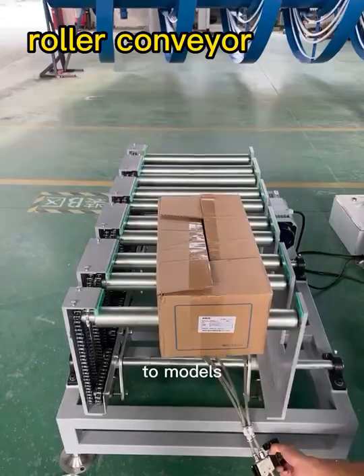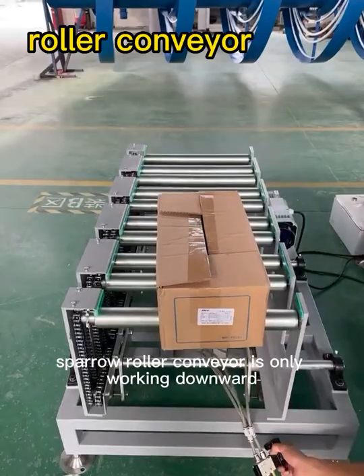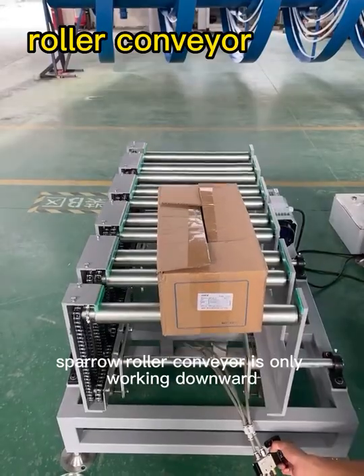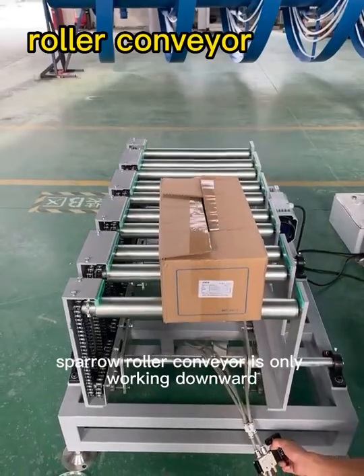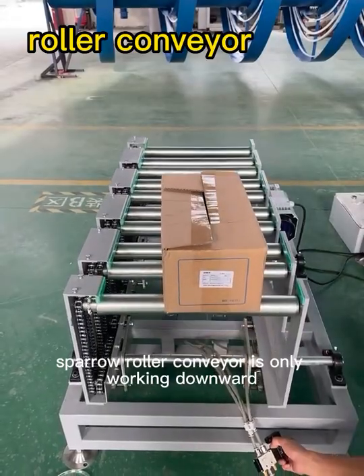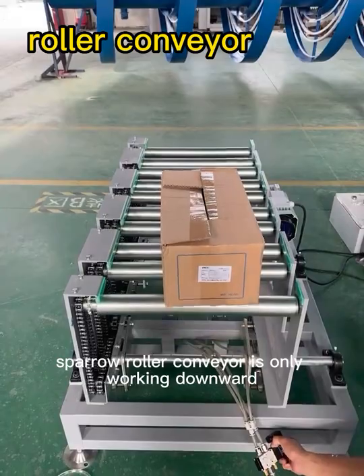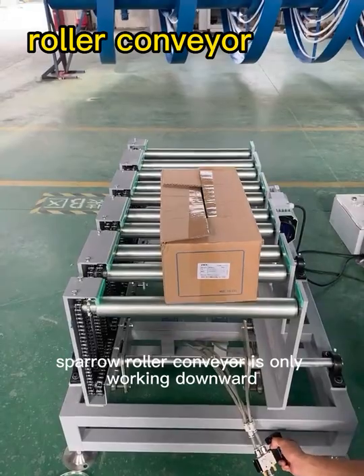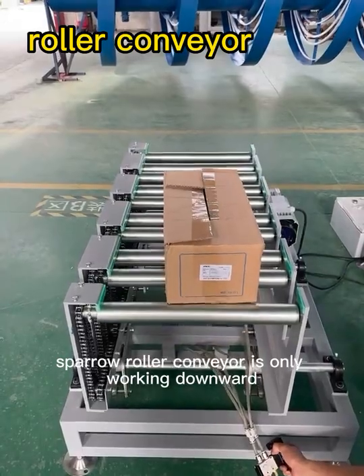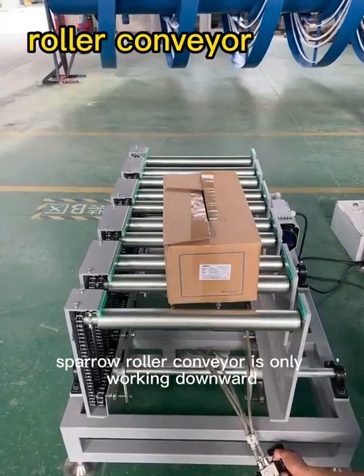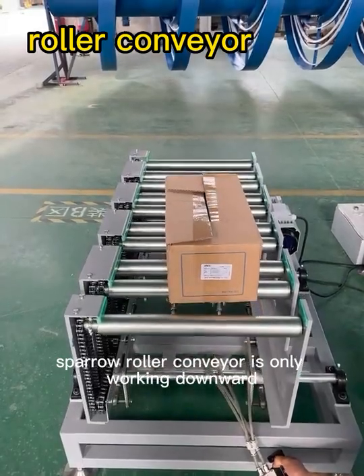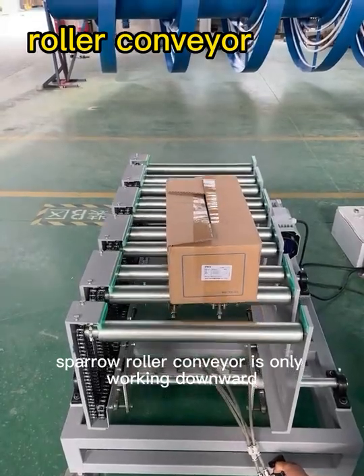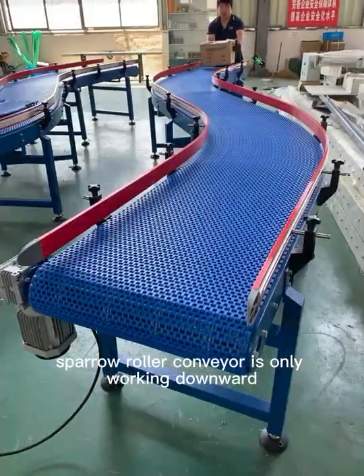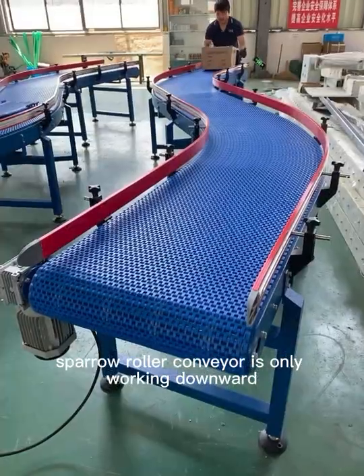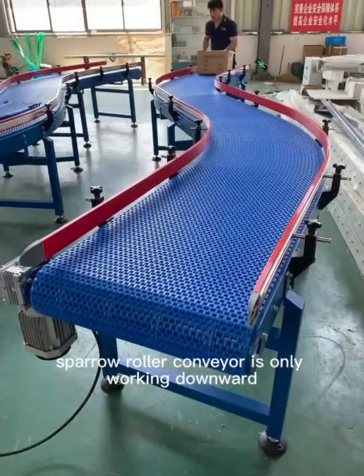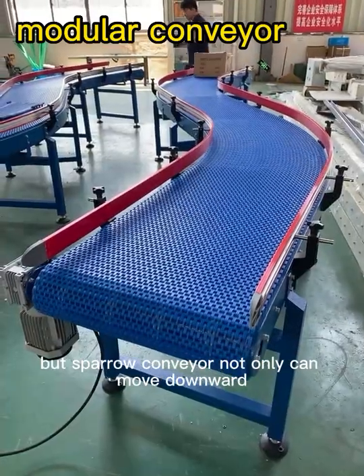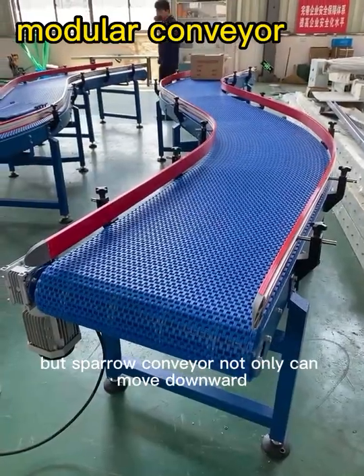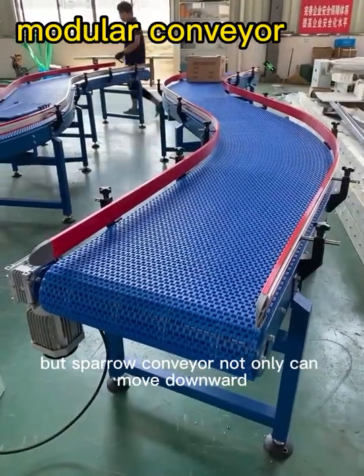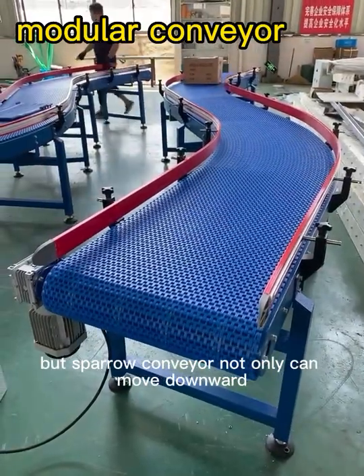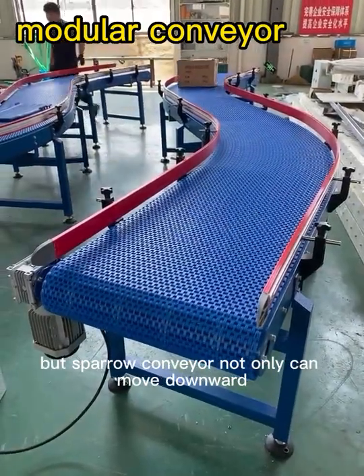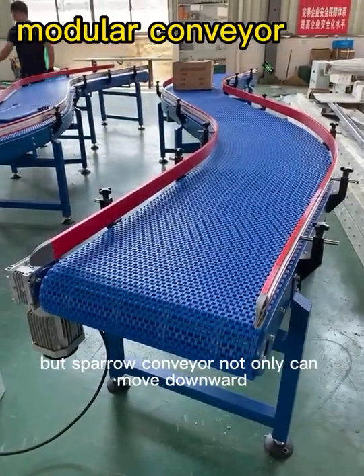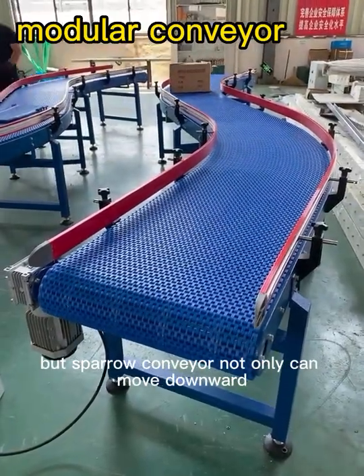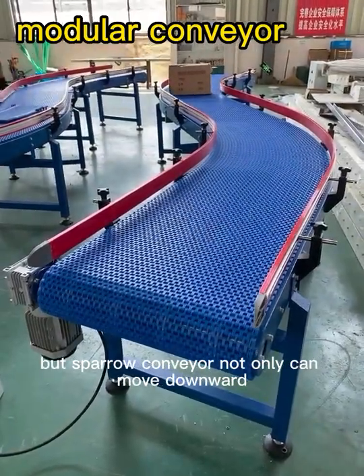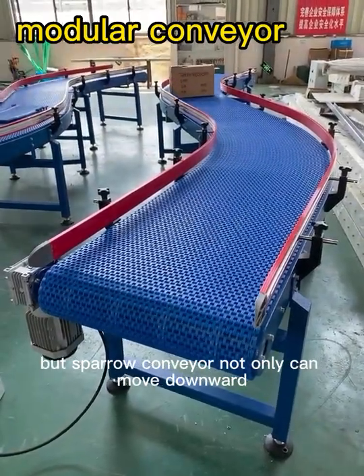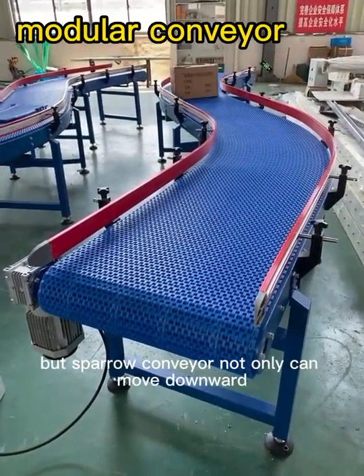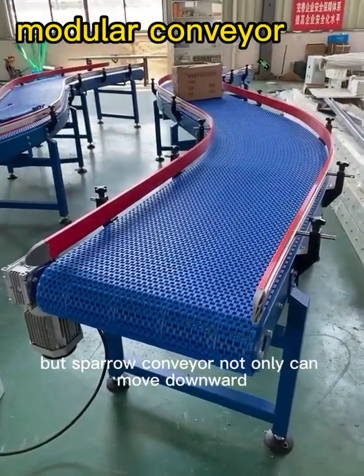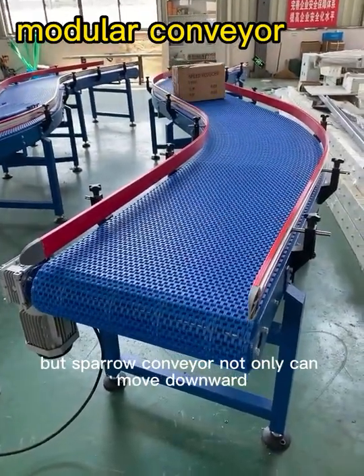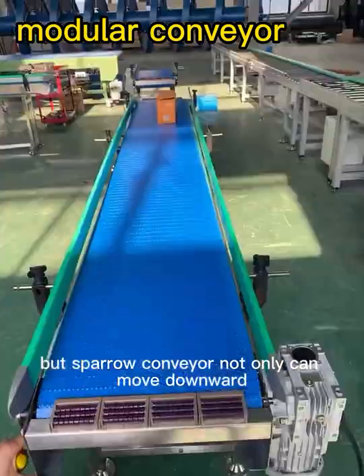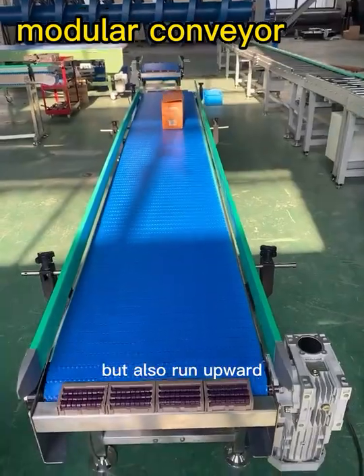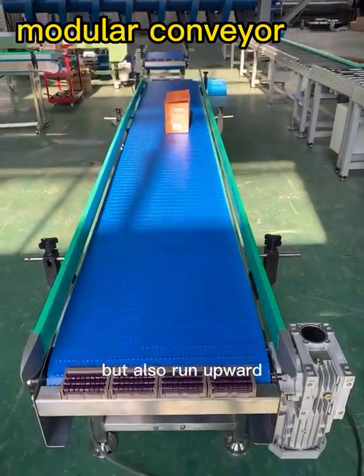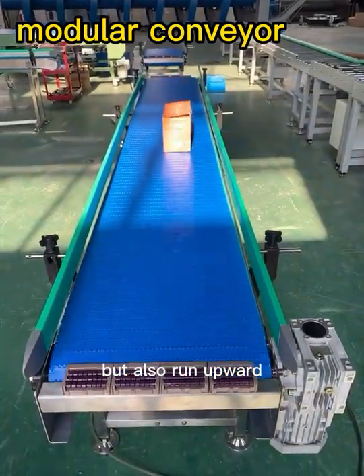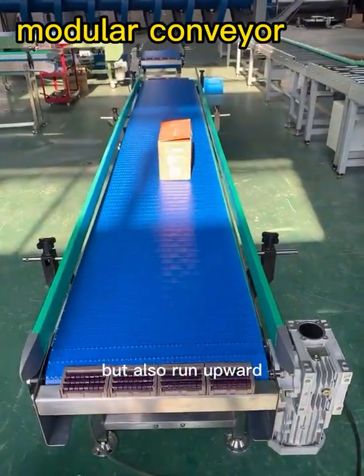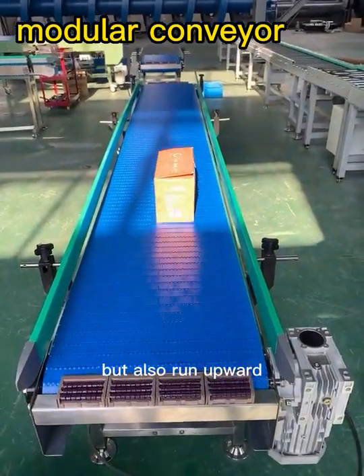Spiral roller conveyor is only working downward, but spiral conveyor not only can move downward, but also run upward.